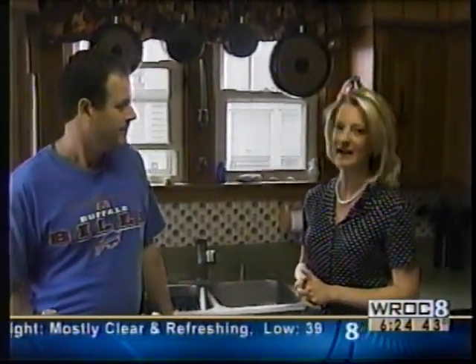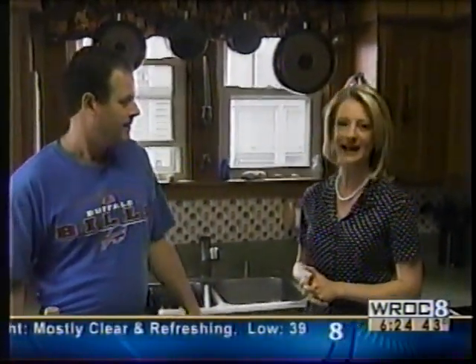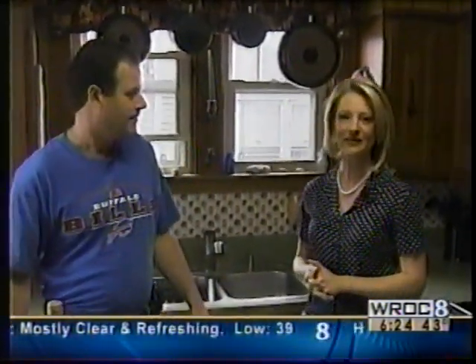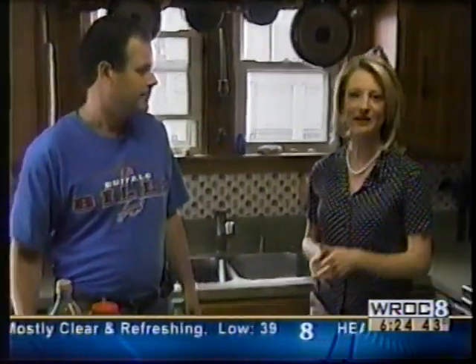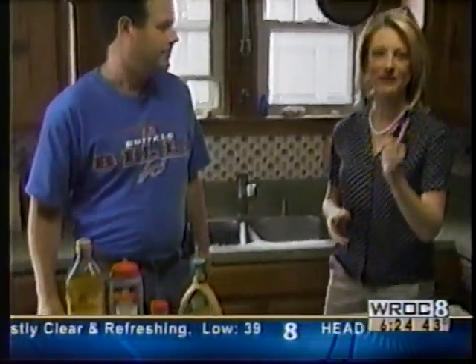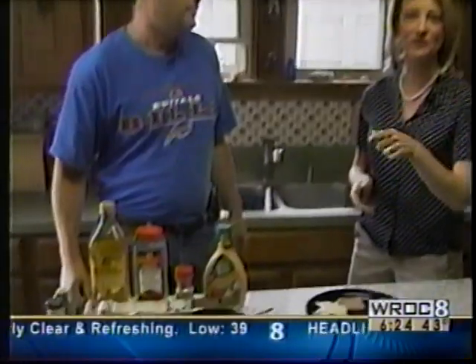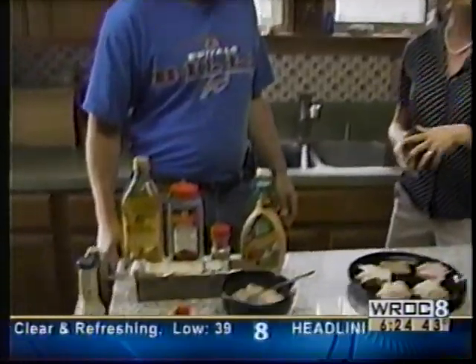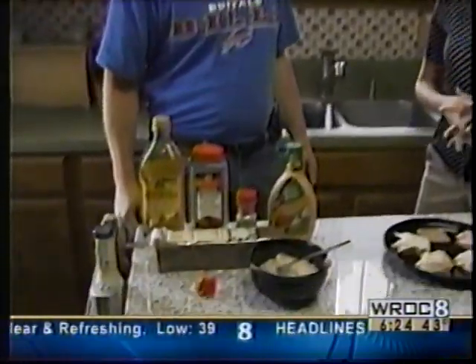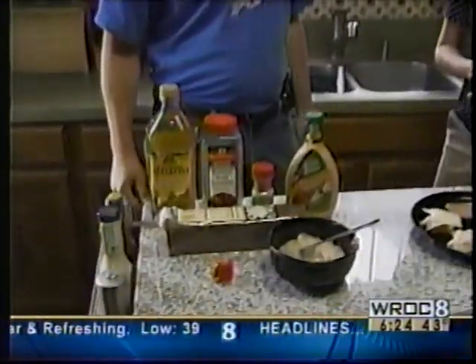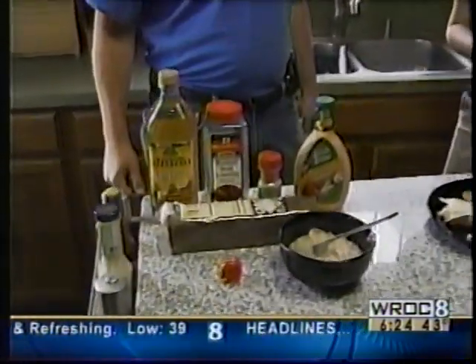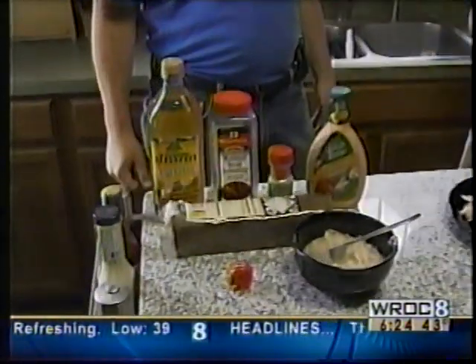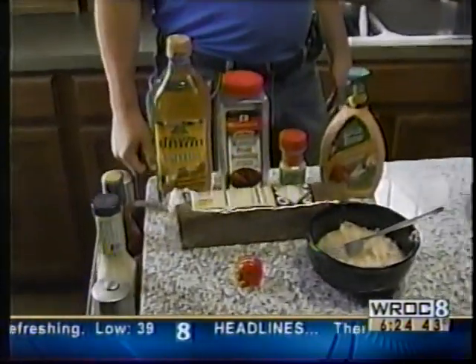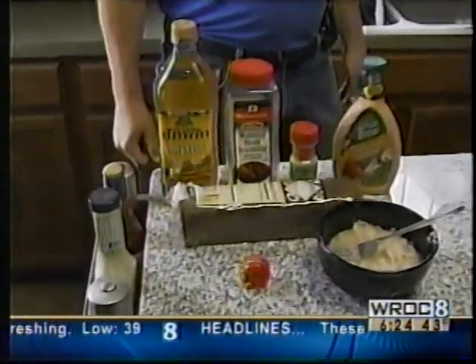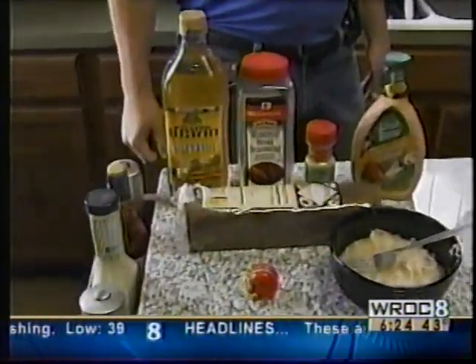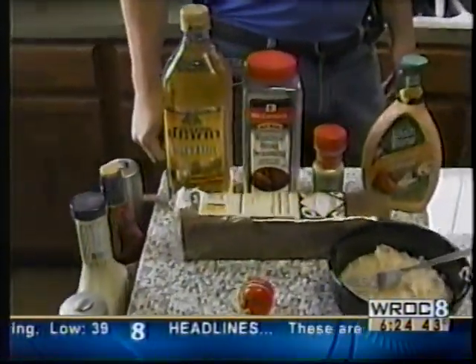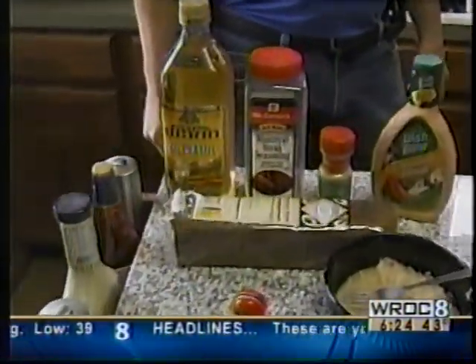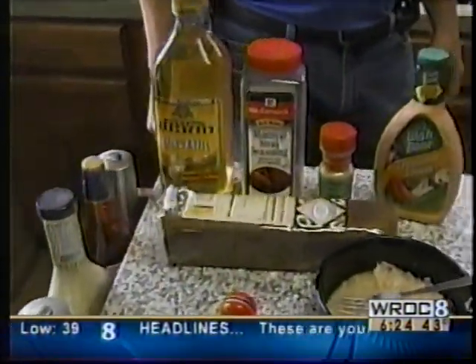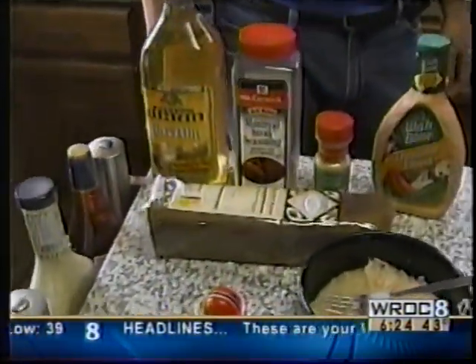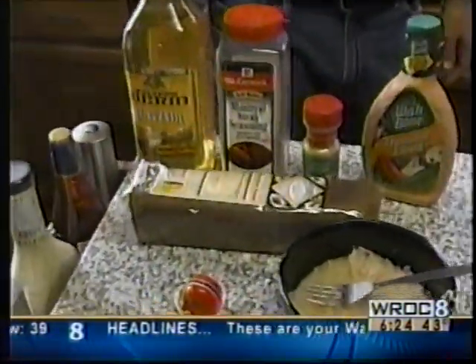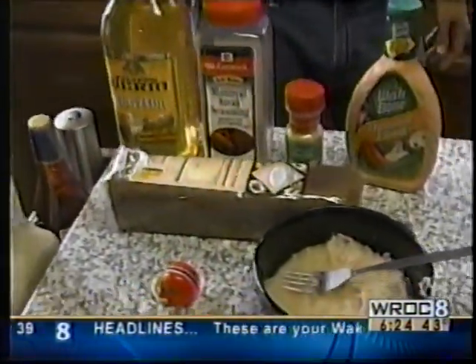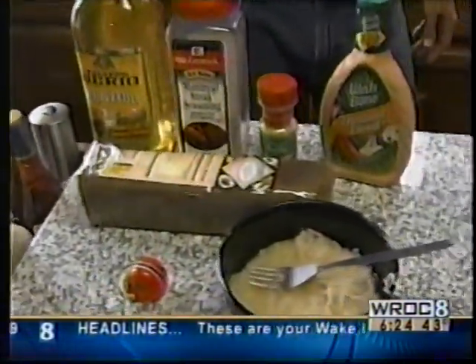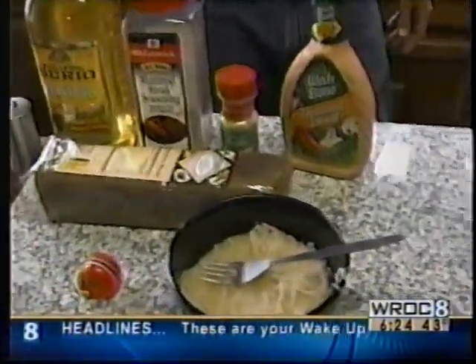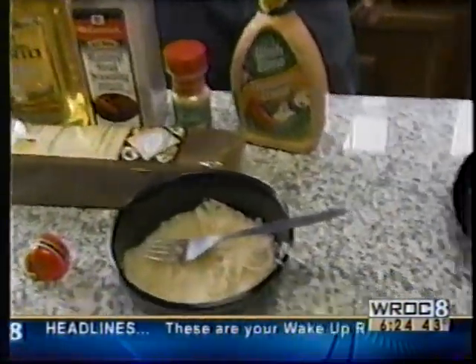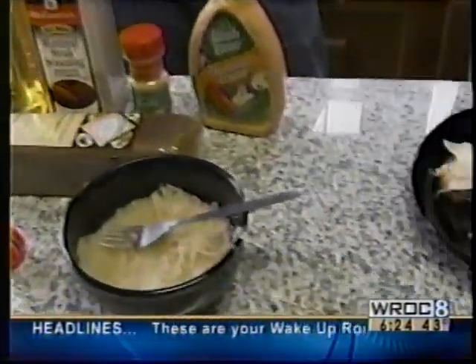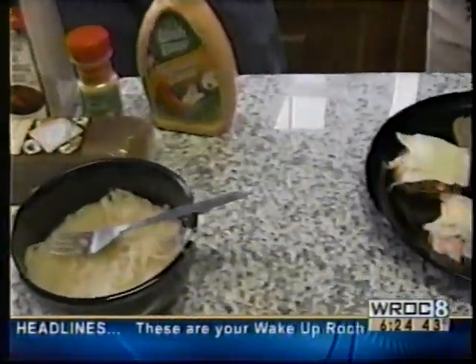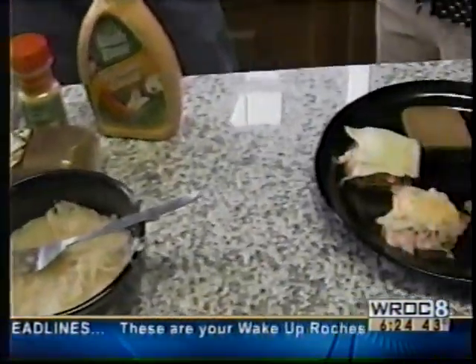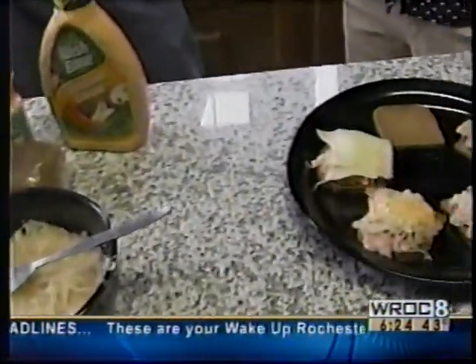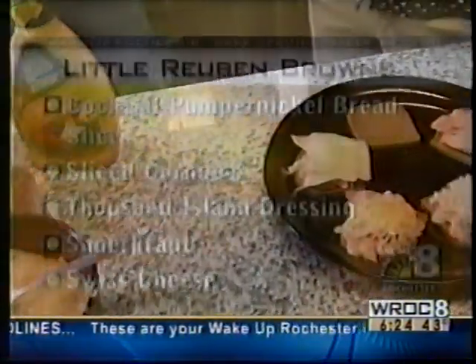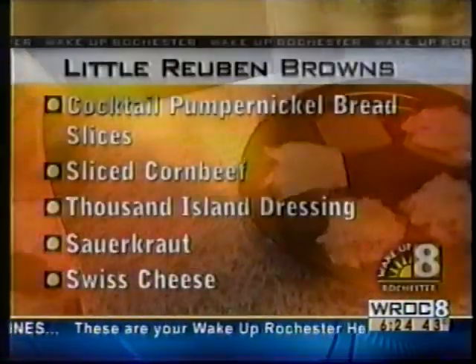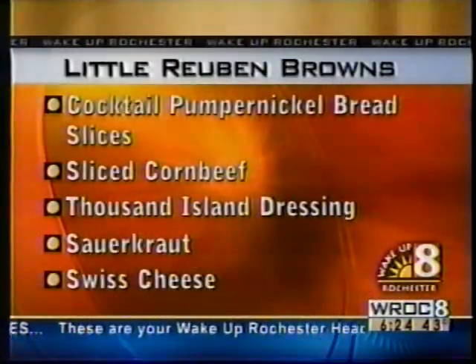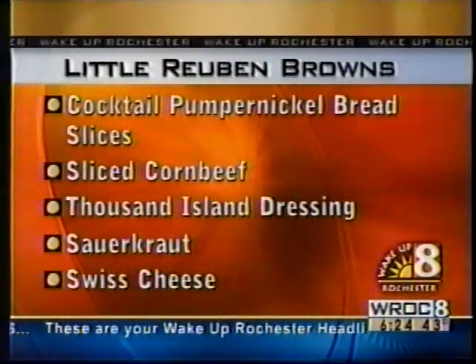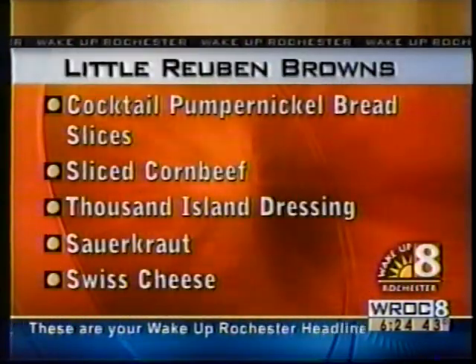We're going to head out there in about 20 minutes and we're going to show you how Bobby Kerrs makes his Little Reuben Browns.